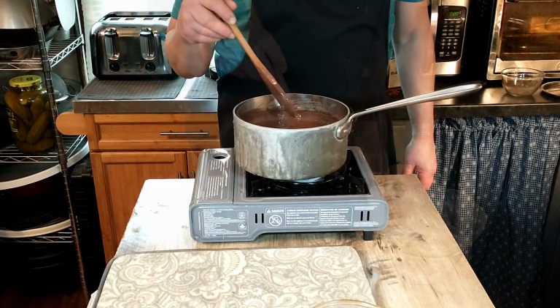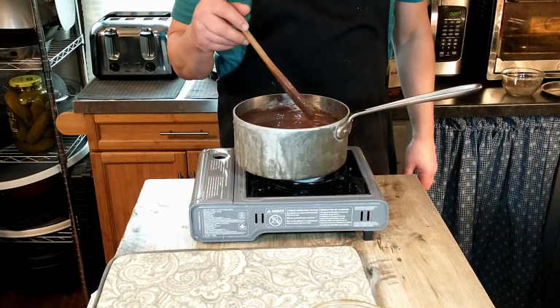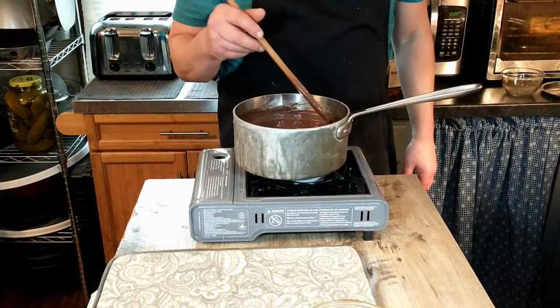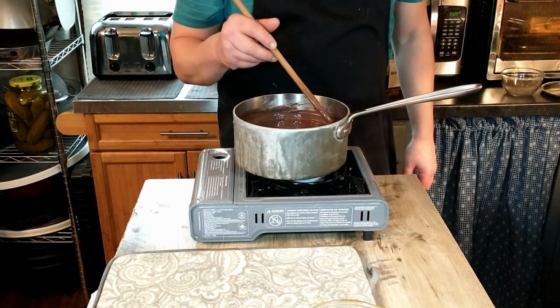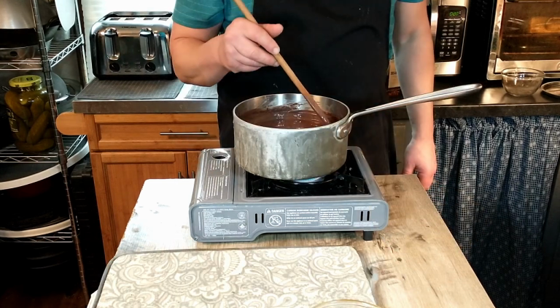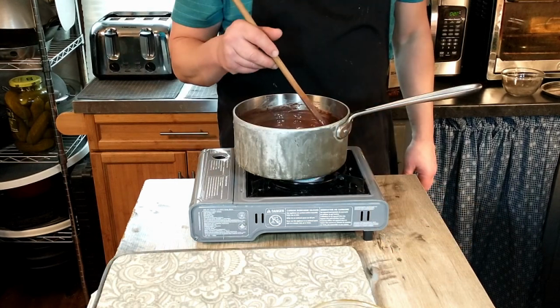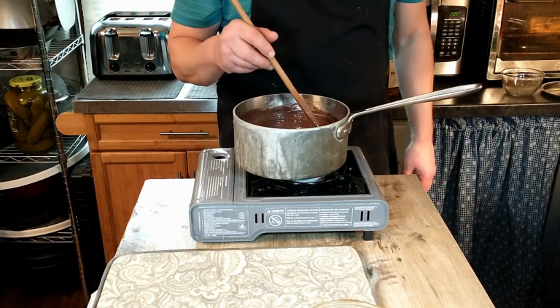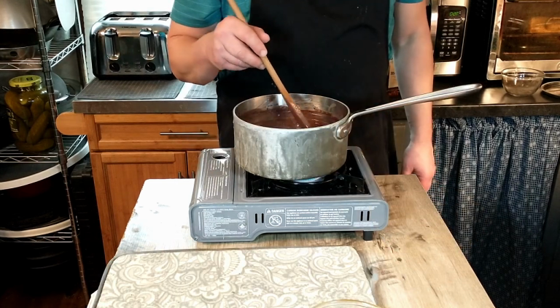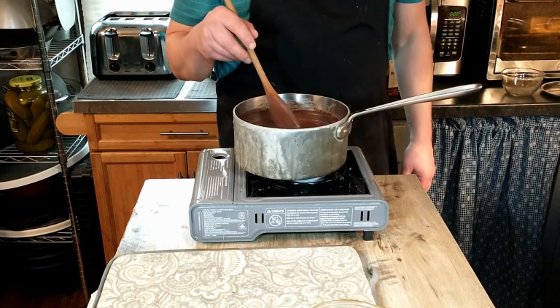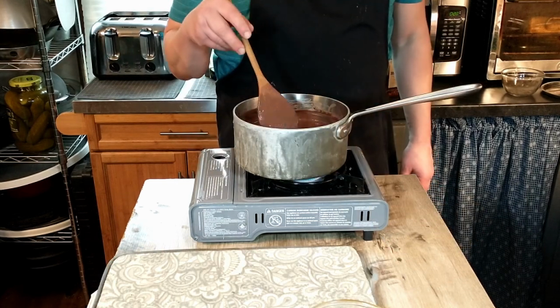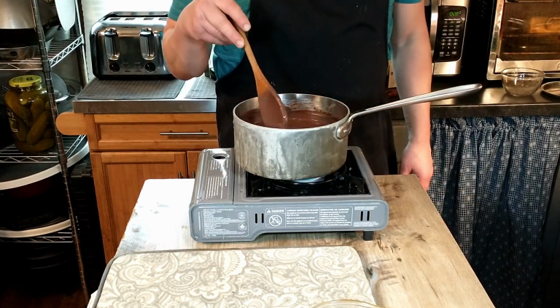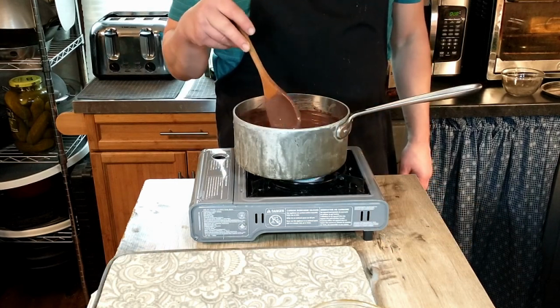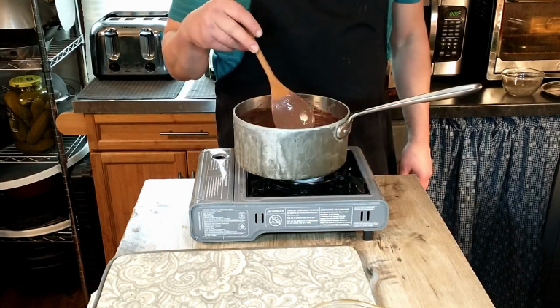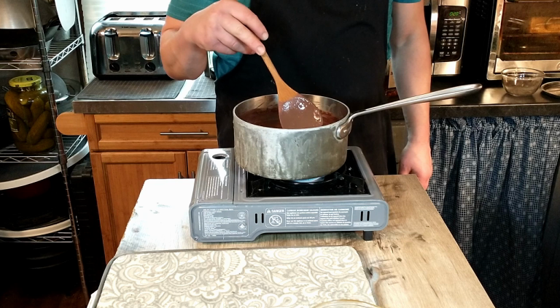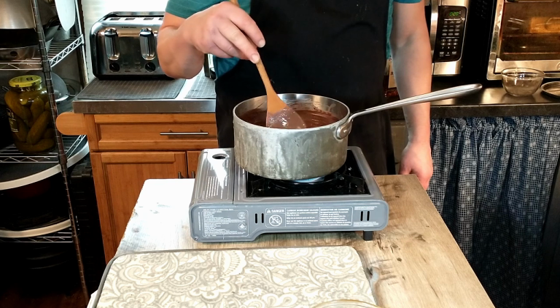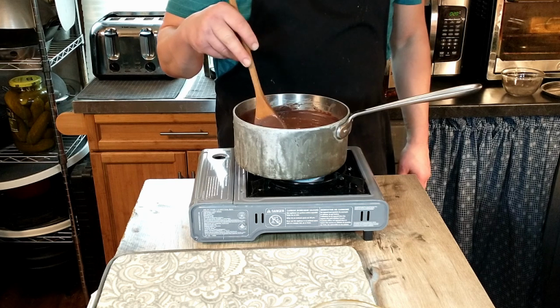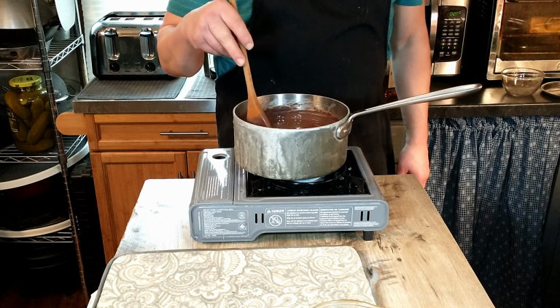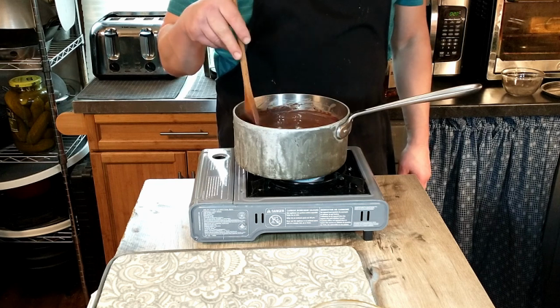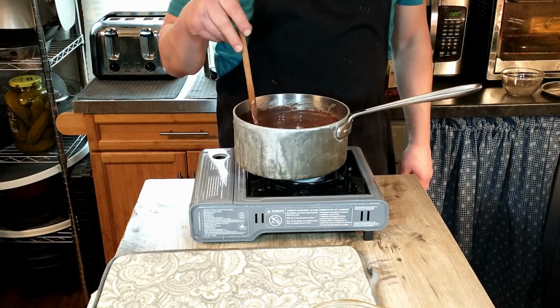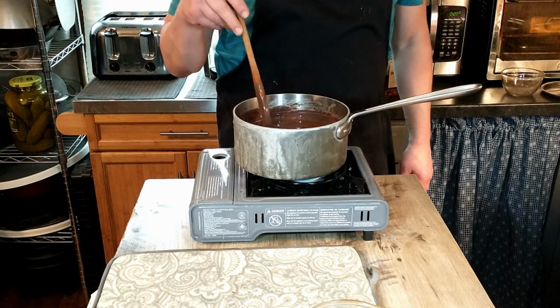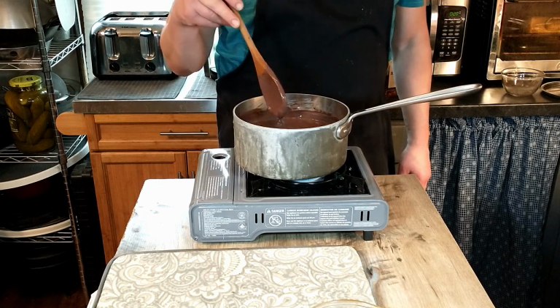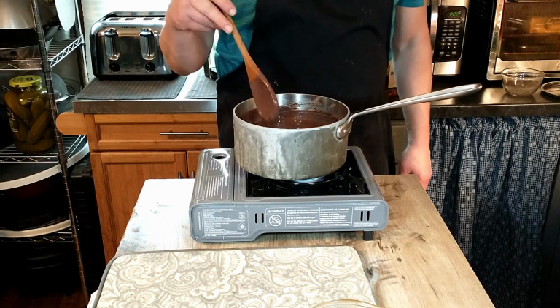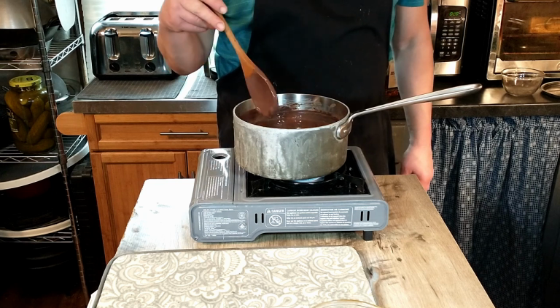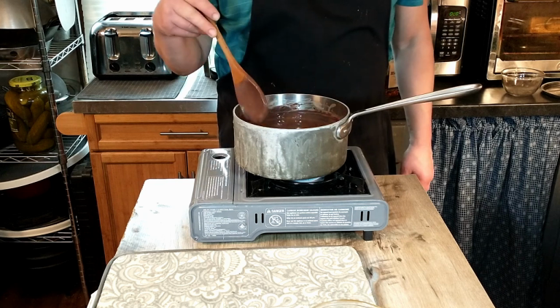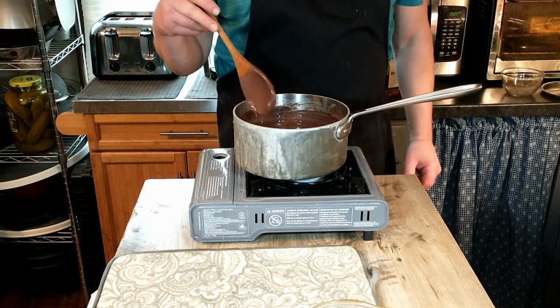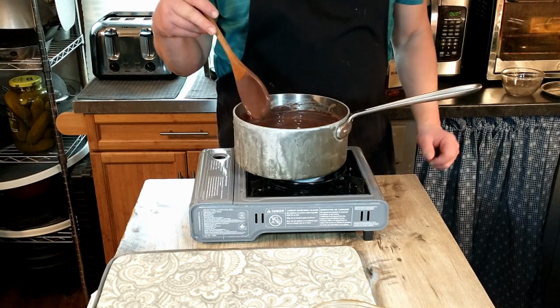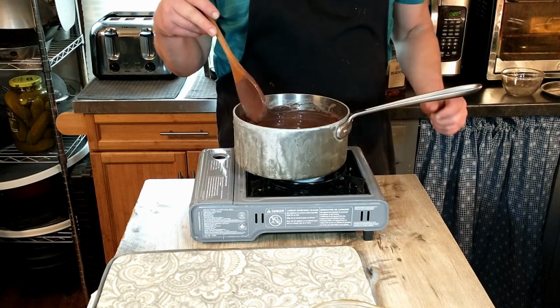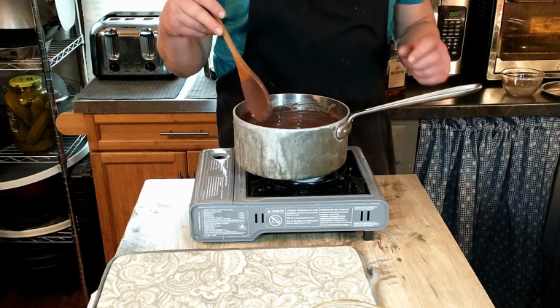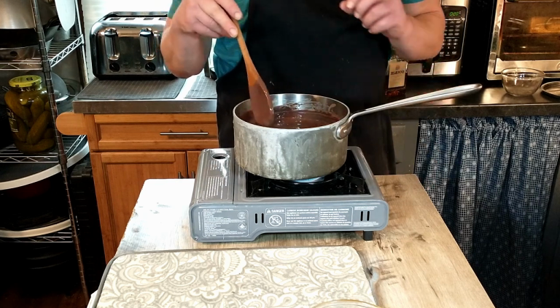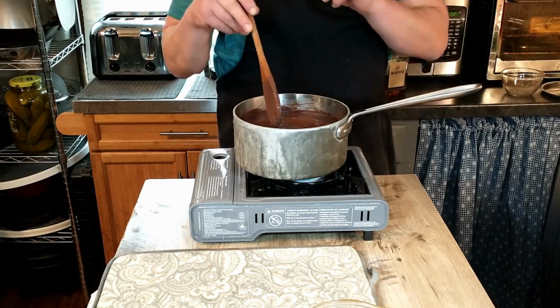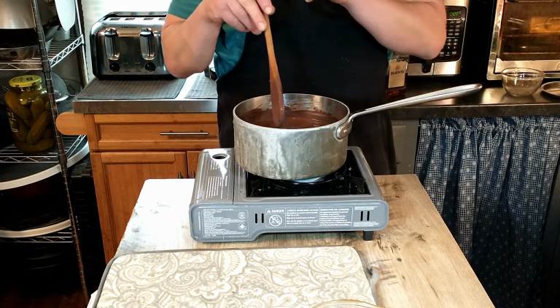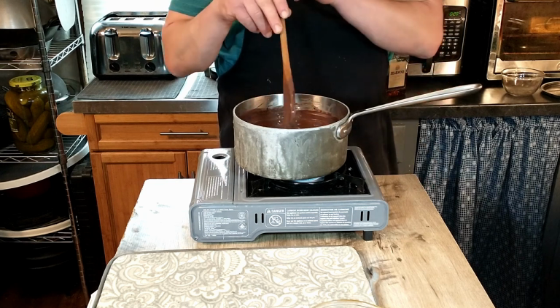That has just about reached the boil, so we're going to go ahead and do the next step and remove that from the heat.